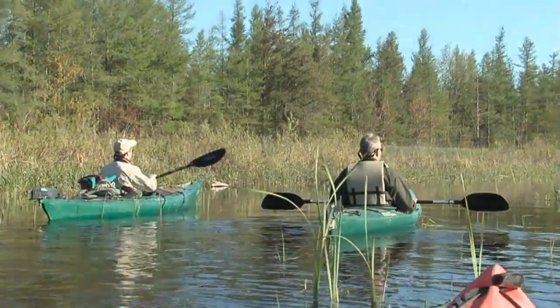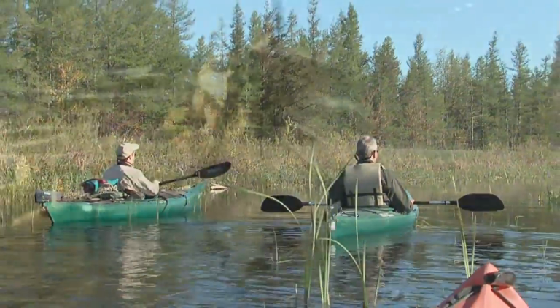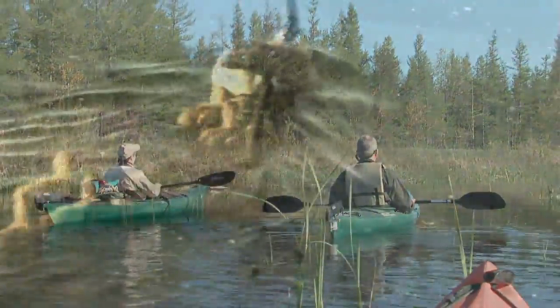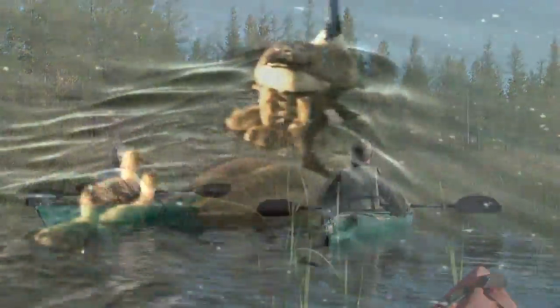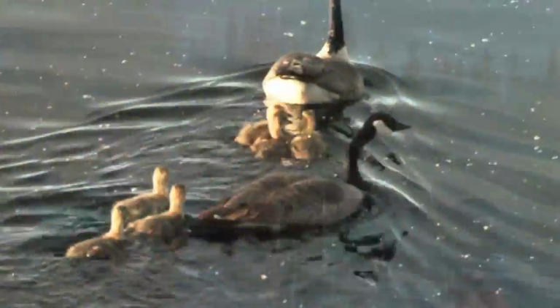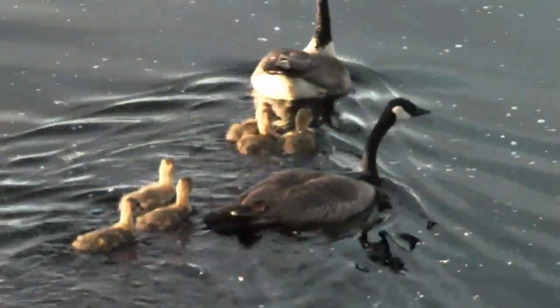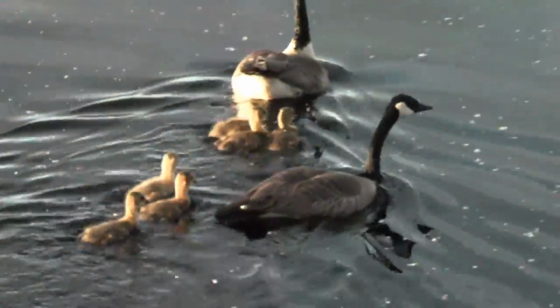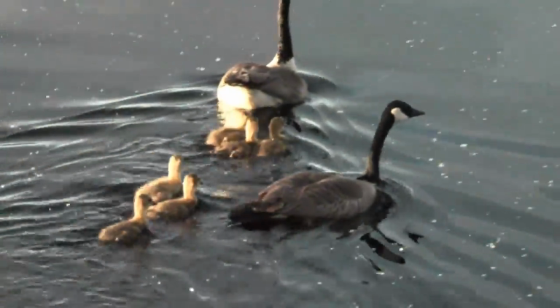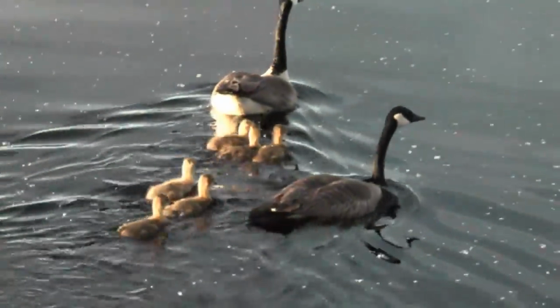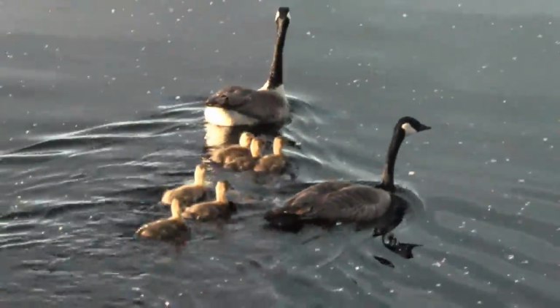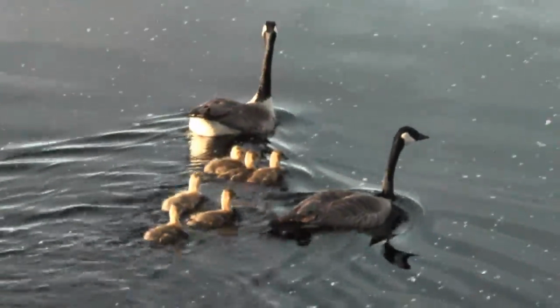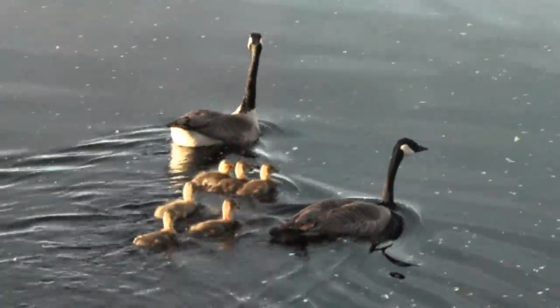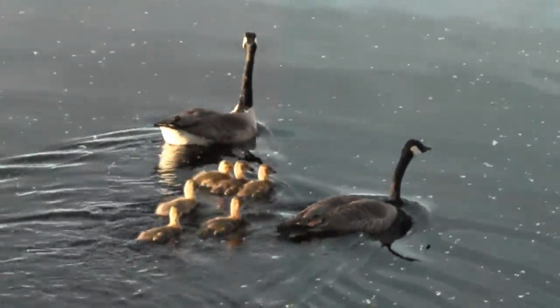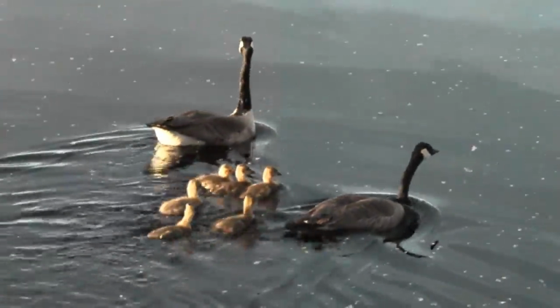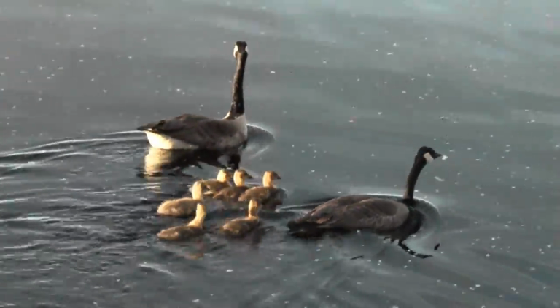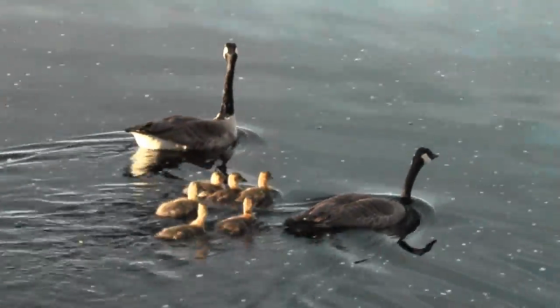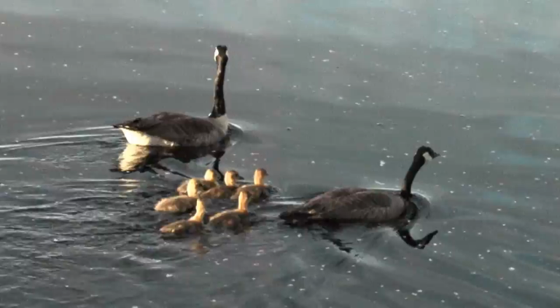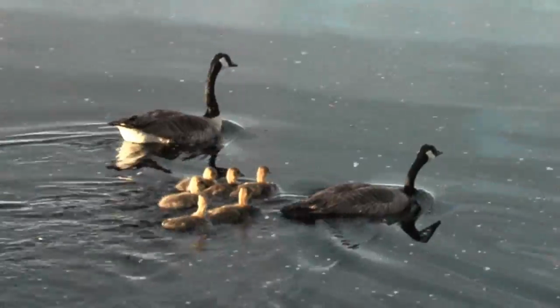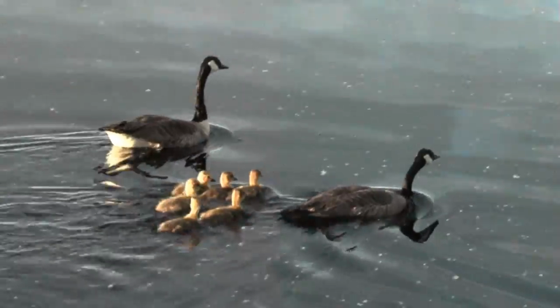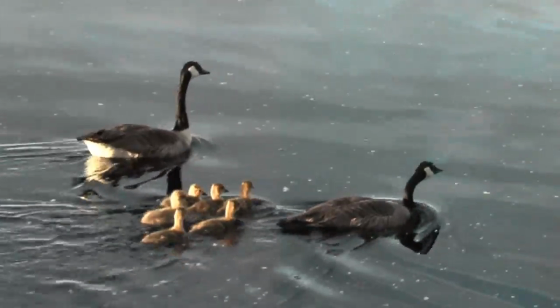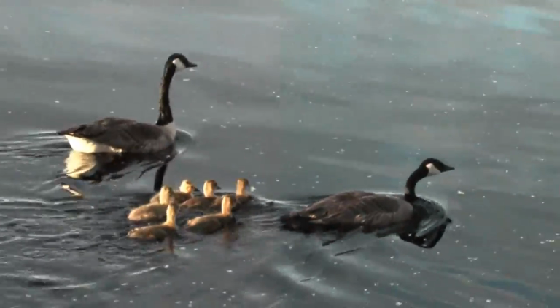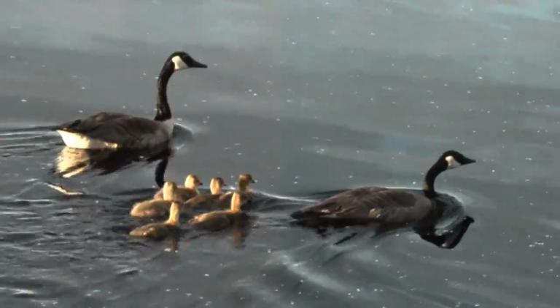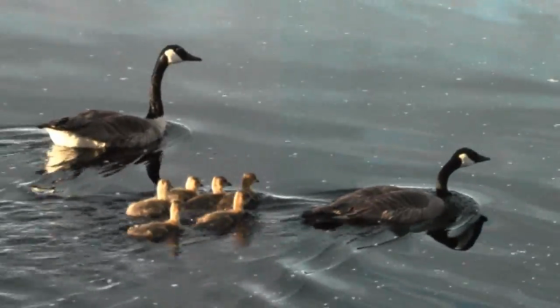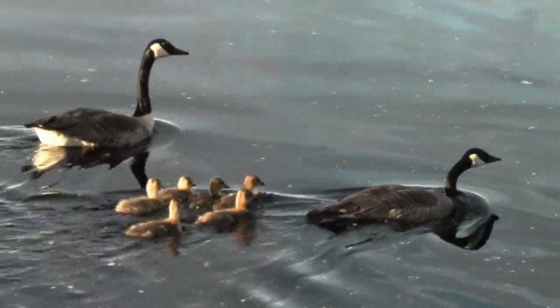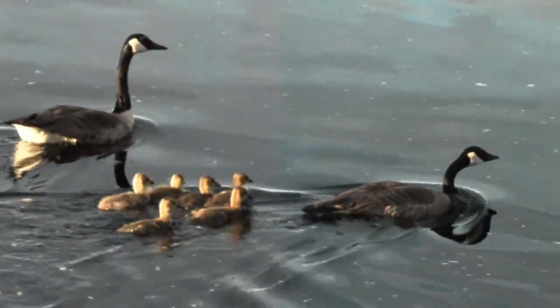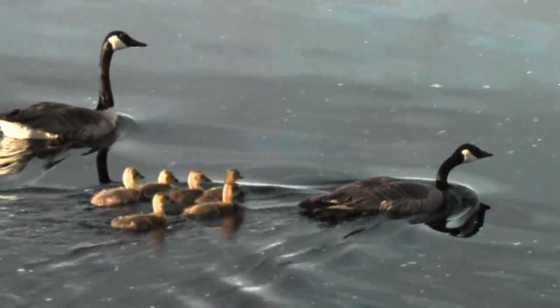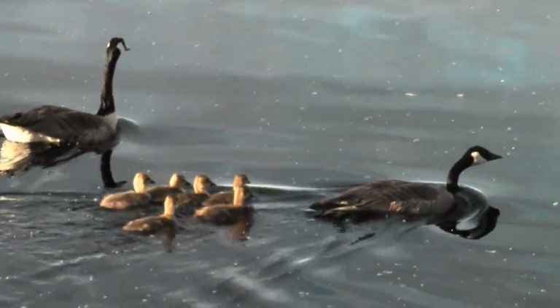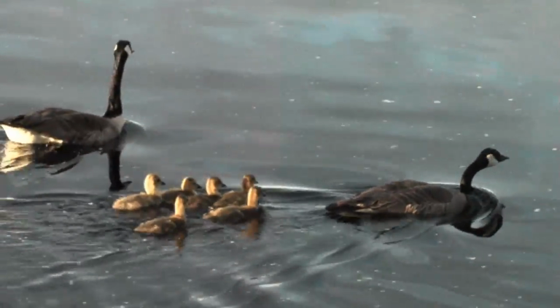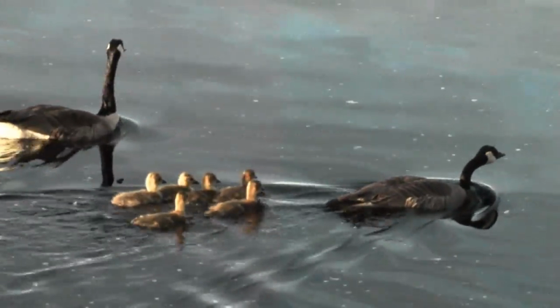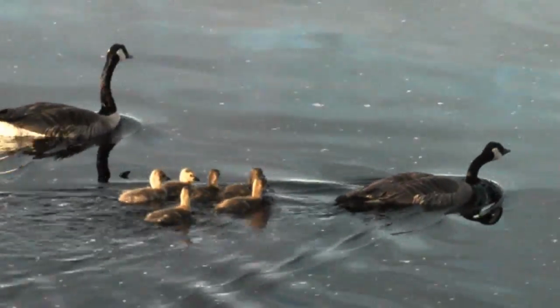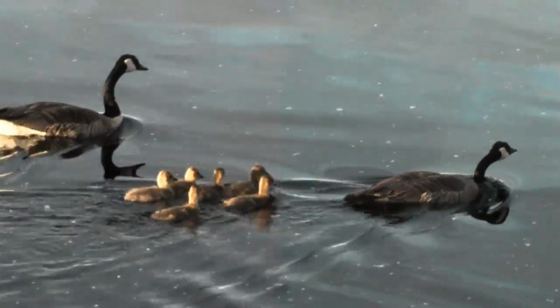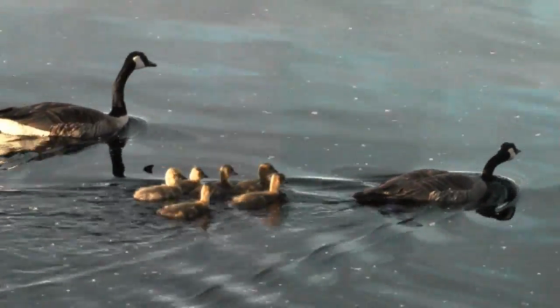Deer, fox, coyote, muskrat, beaver, otter, weasel, and a large variety of bird species are located here.